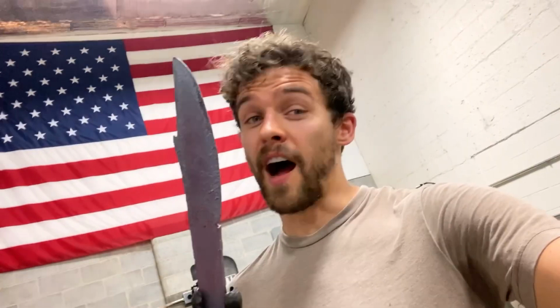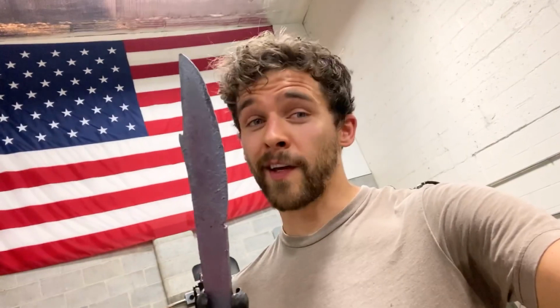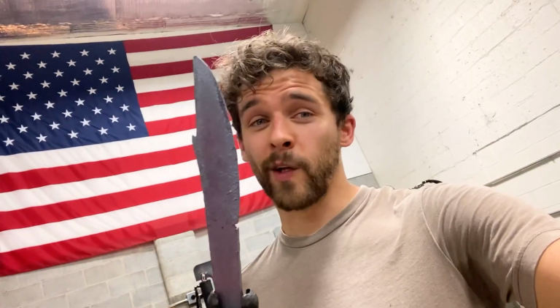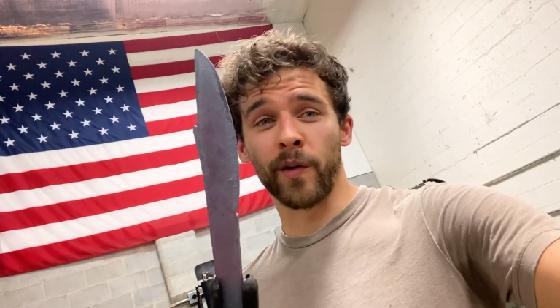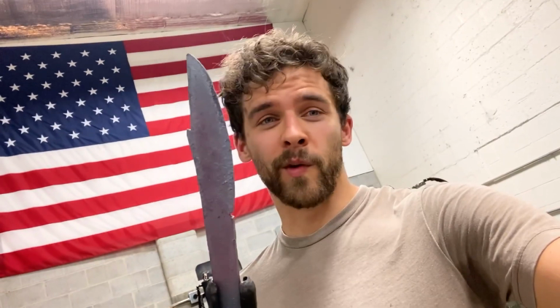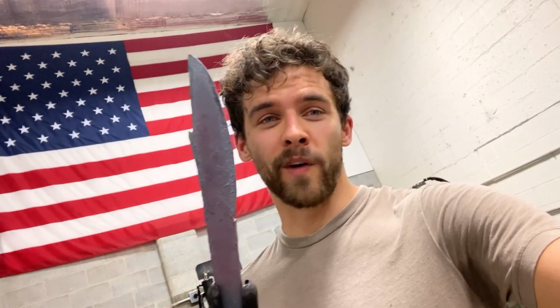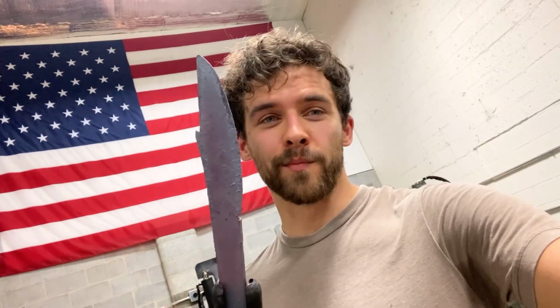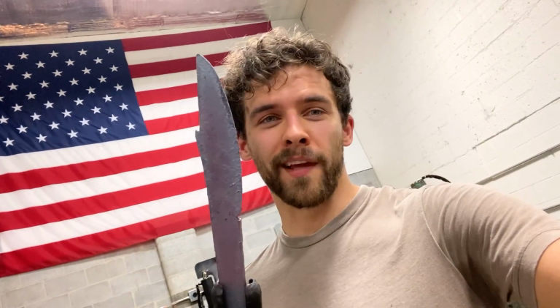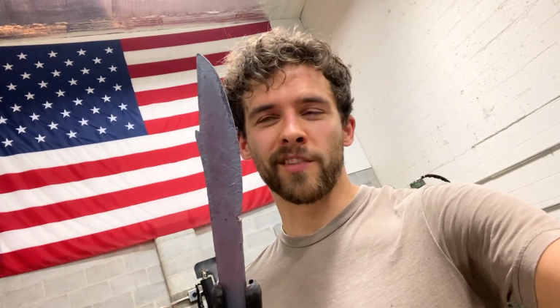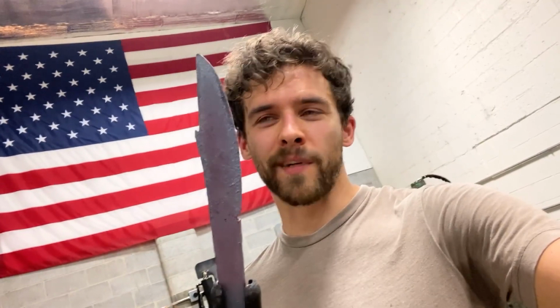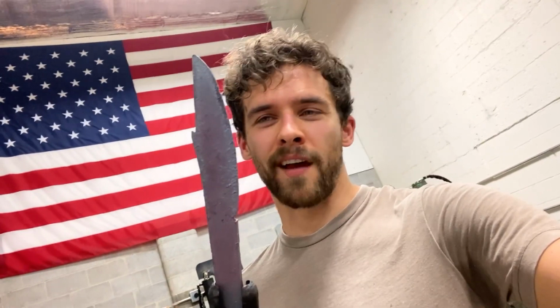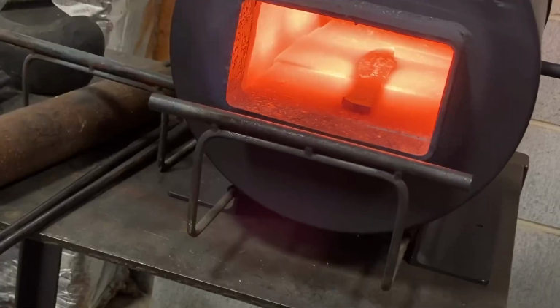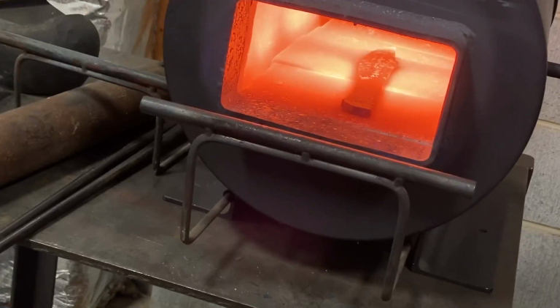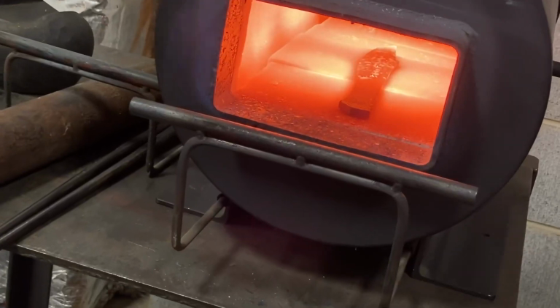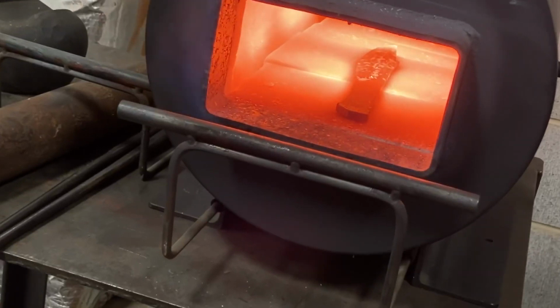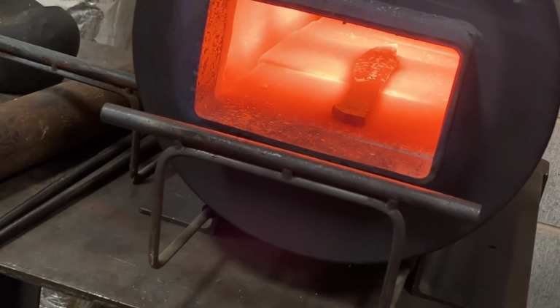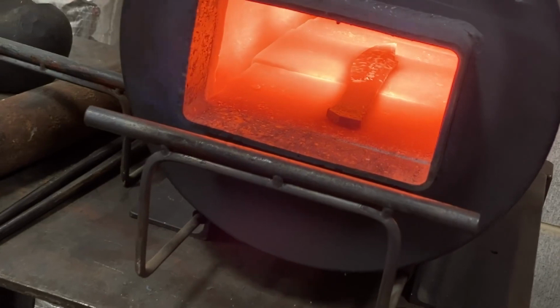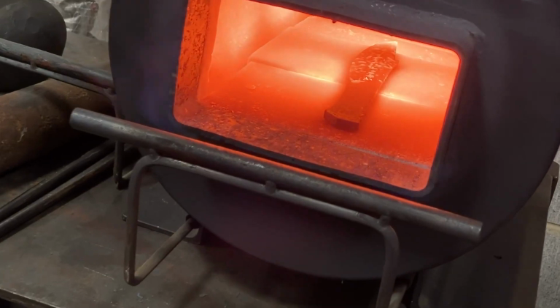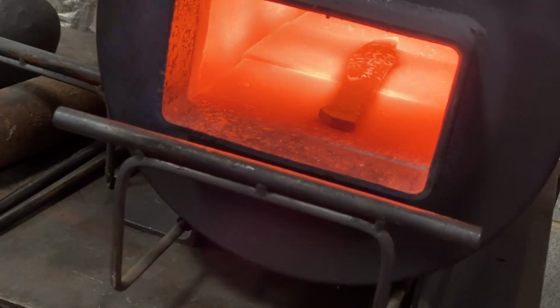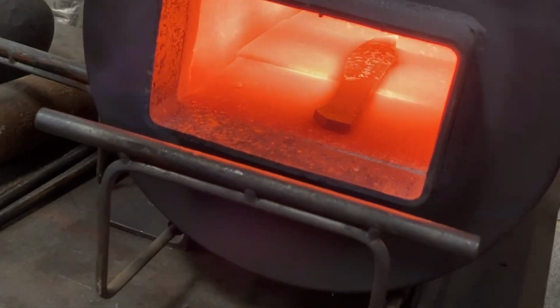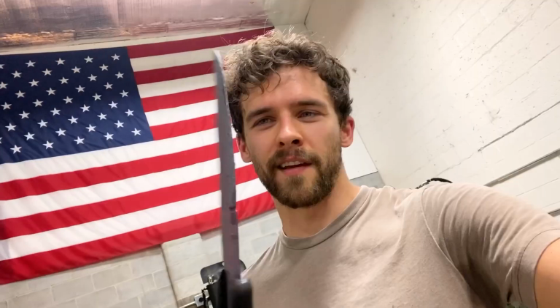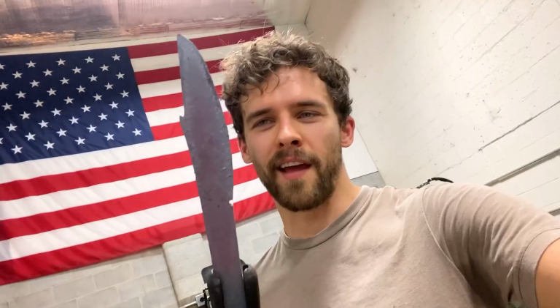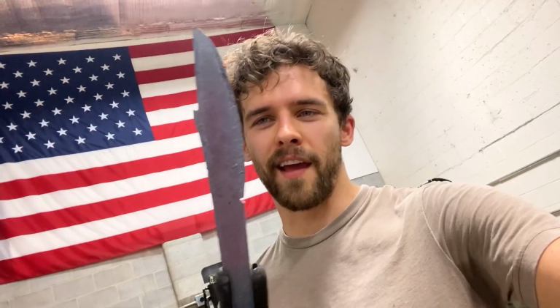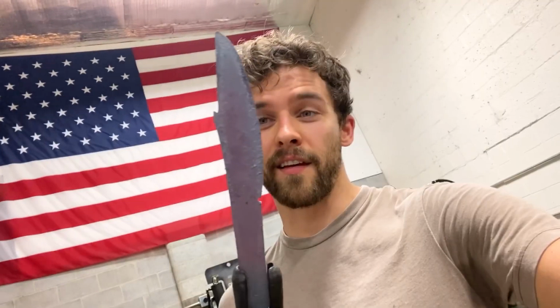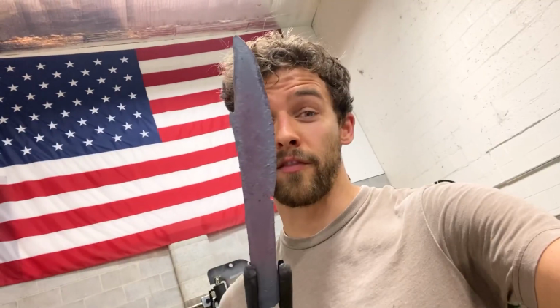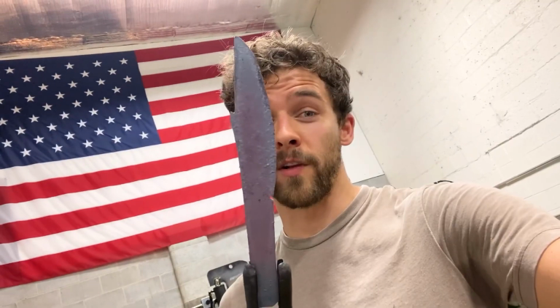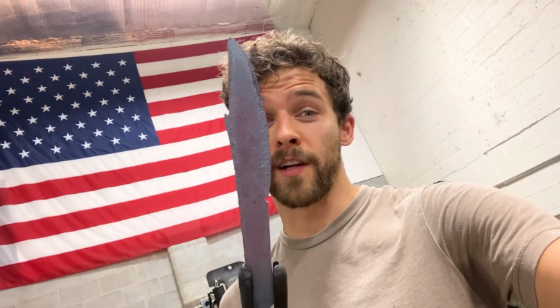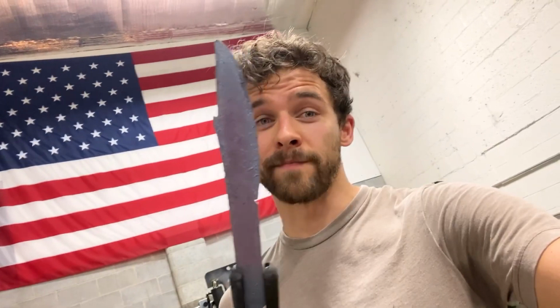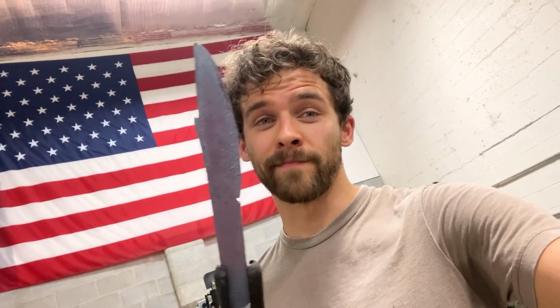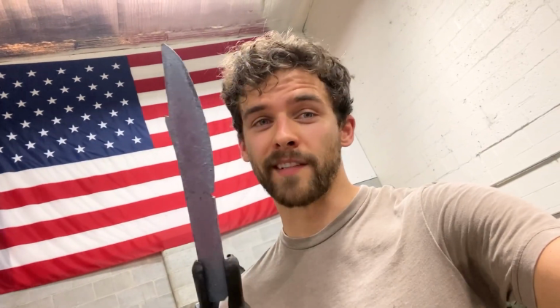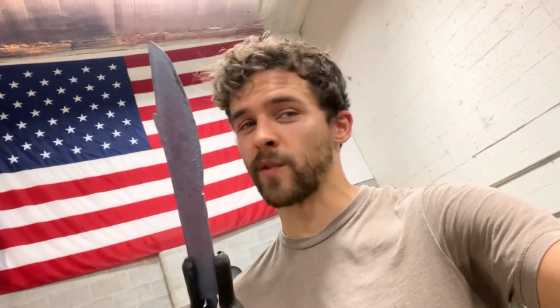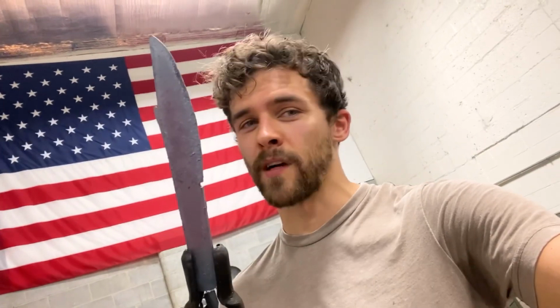I think it'll look really cool on this blade, so I'm excited to fire up the forge, throw this in, and fuller it. Let's get to work.